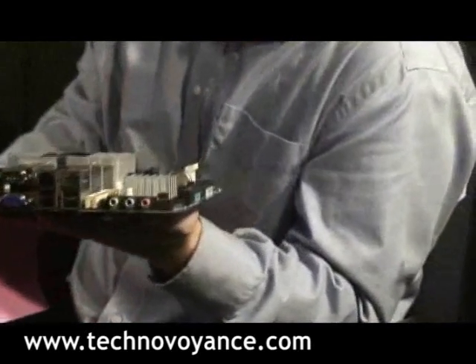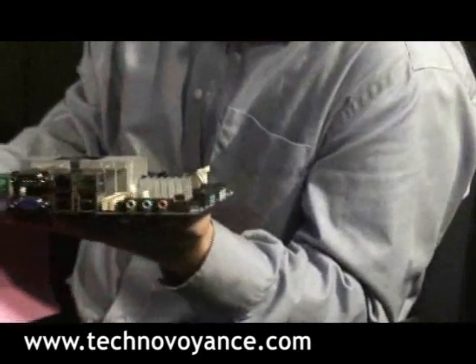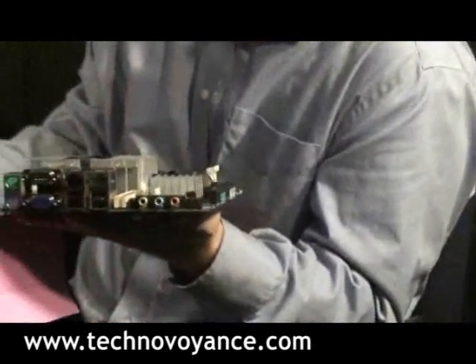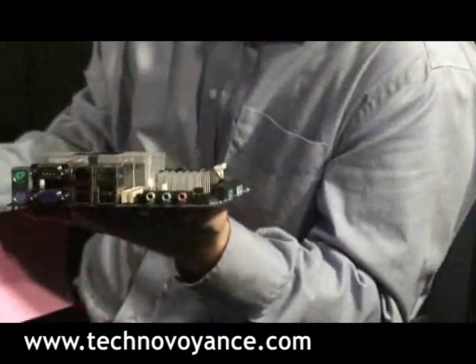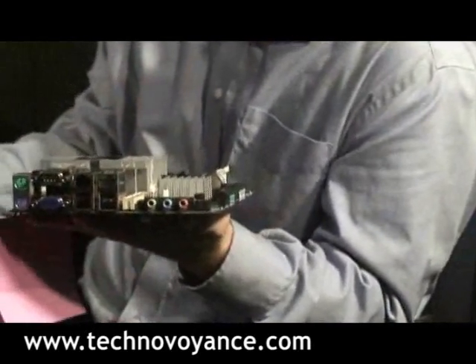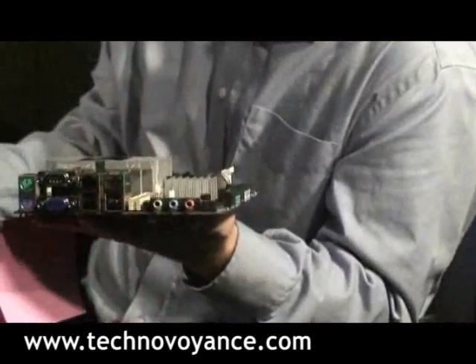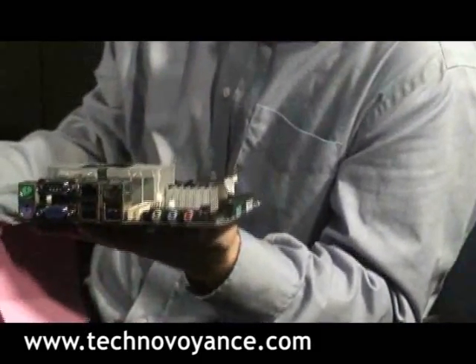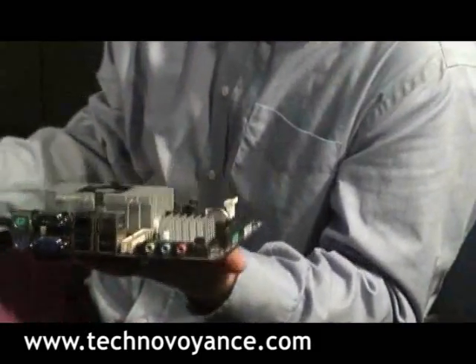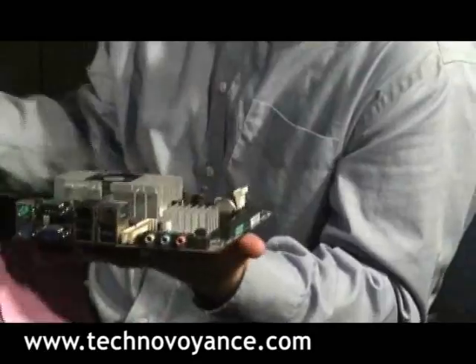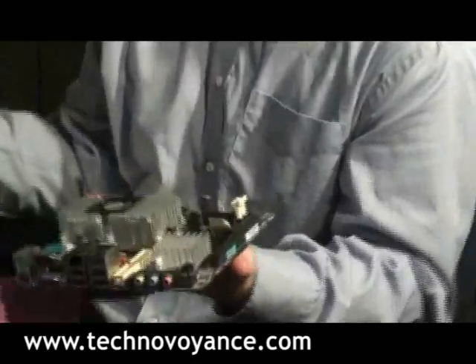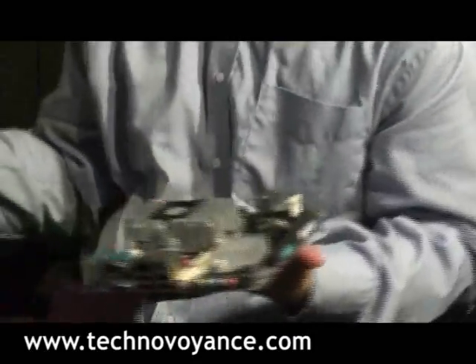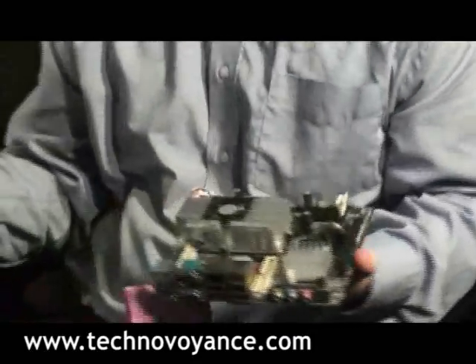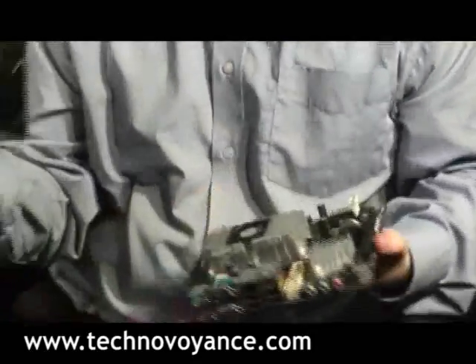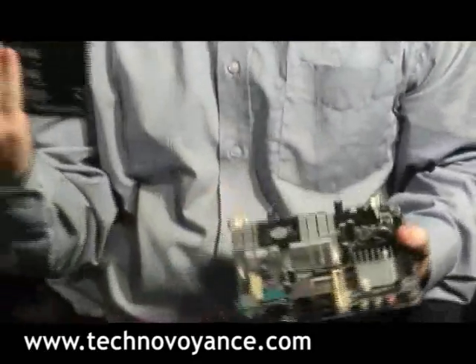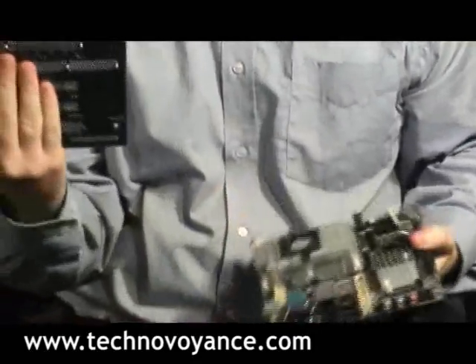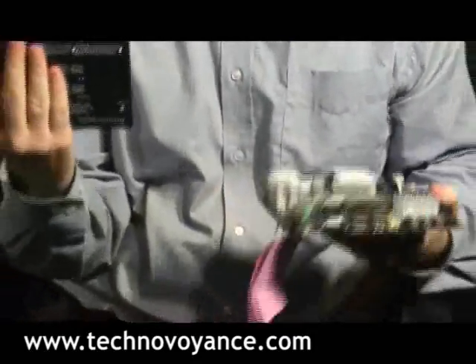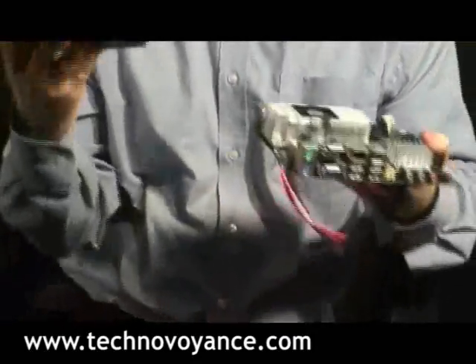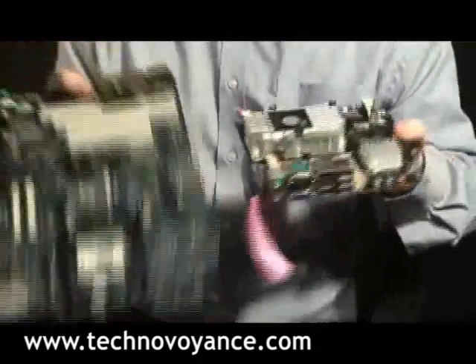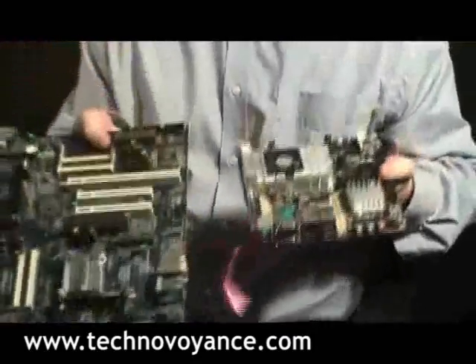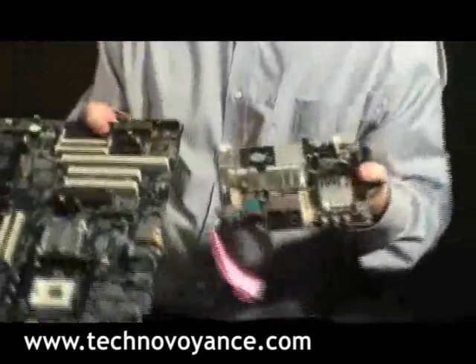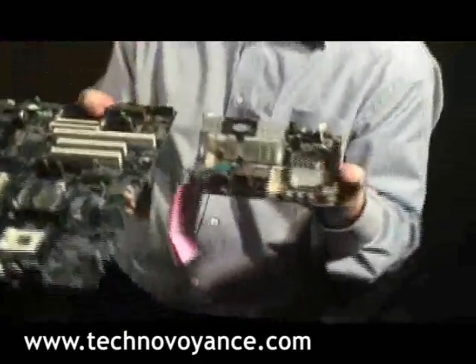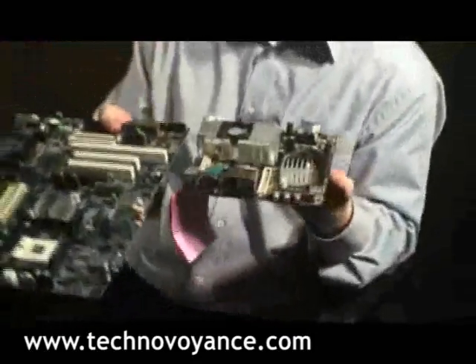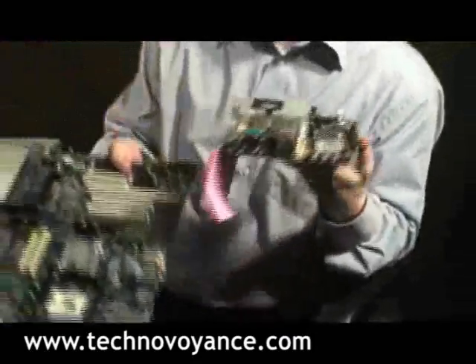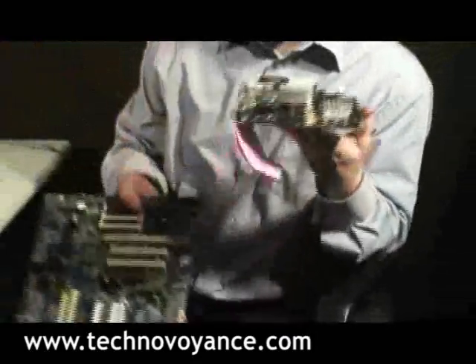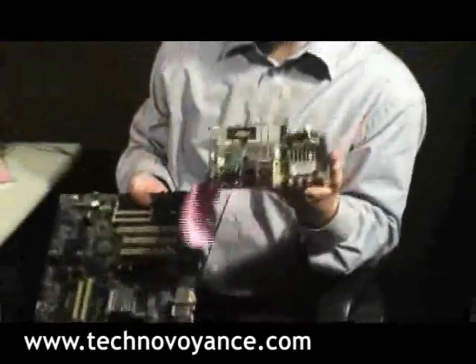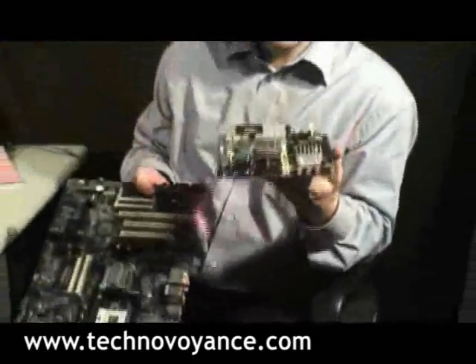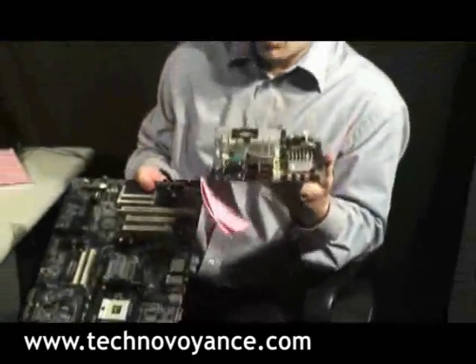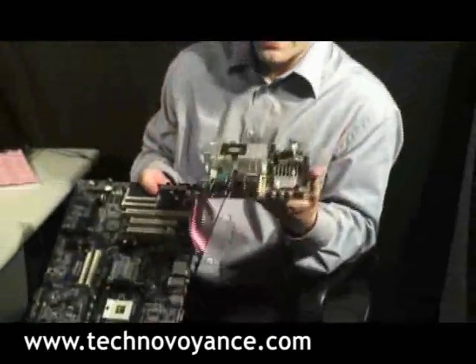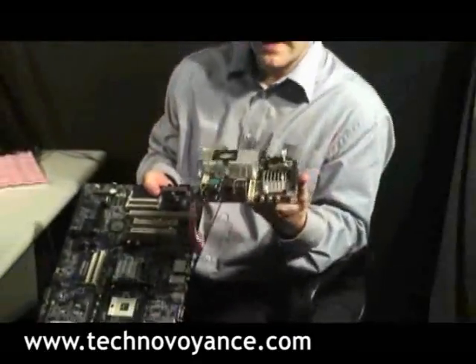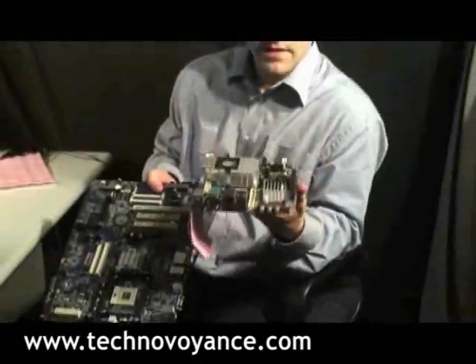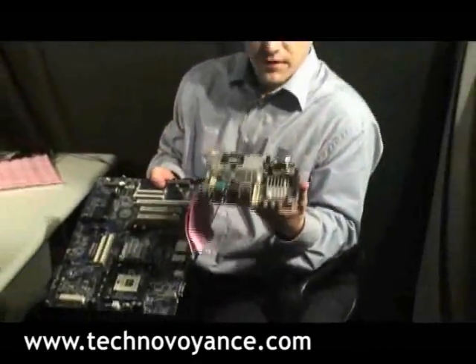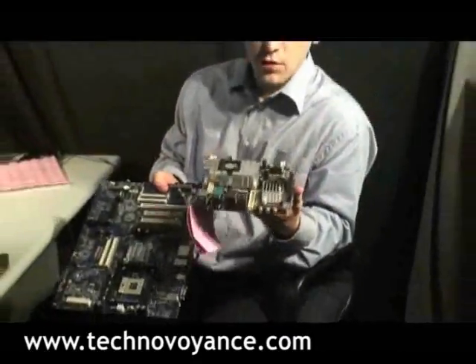Again, just to emphasize, this is what motherboards used to look like. This is what we see as the future.